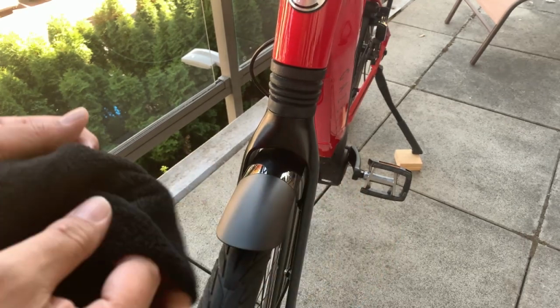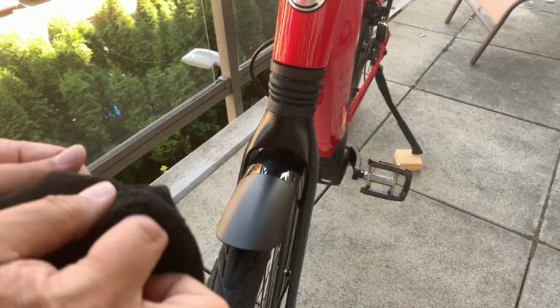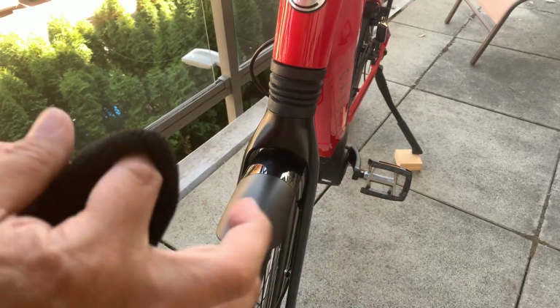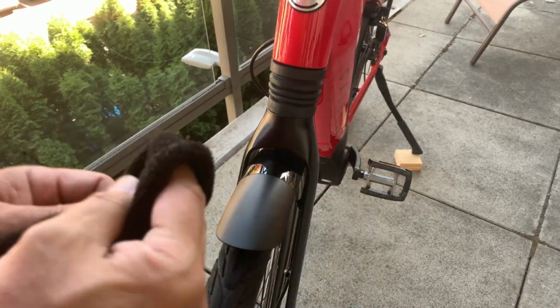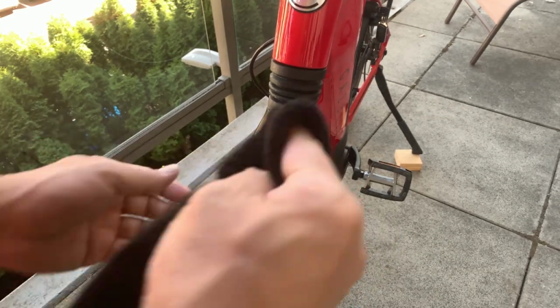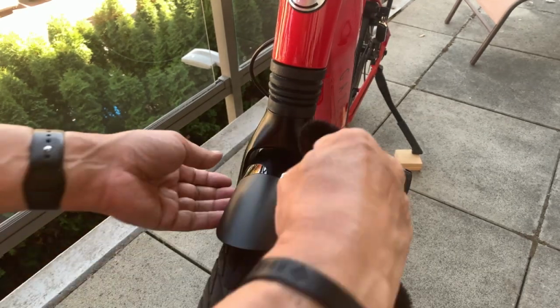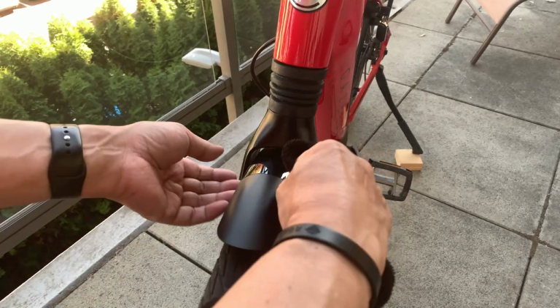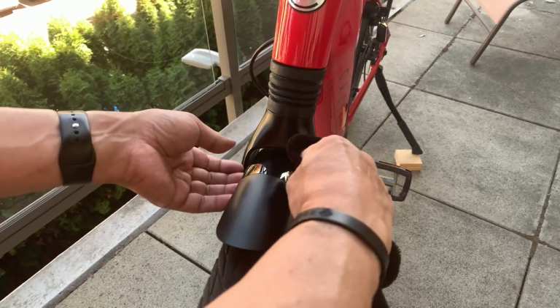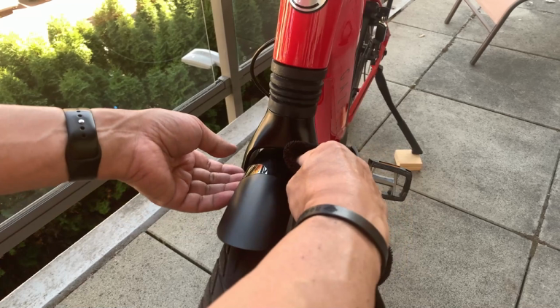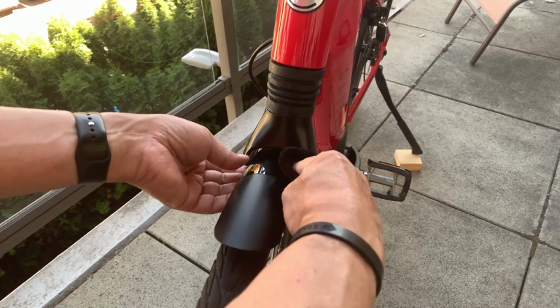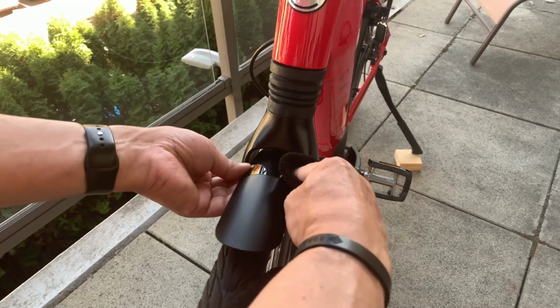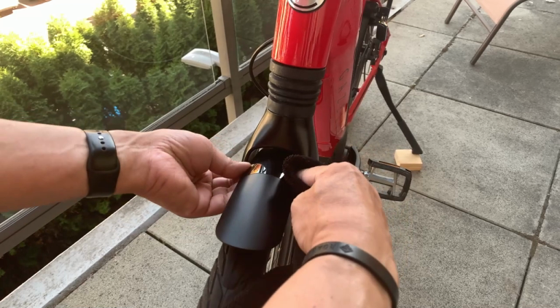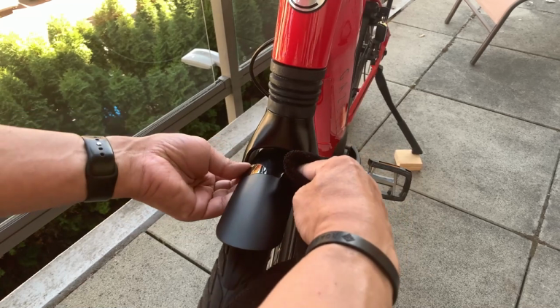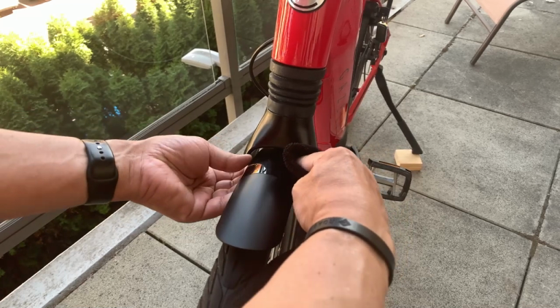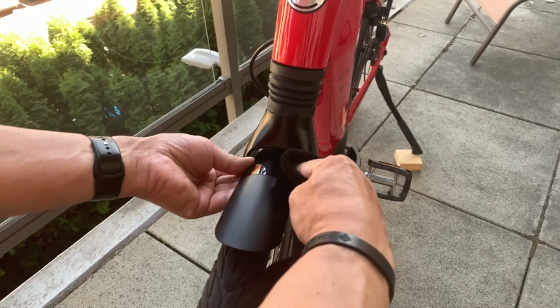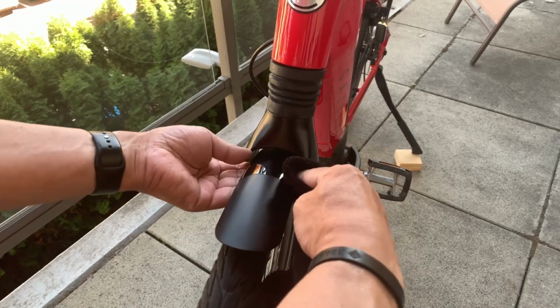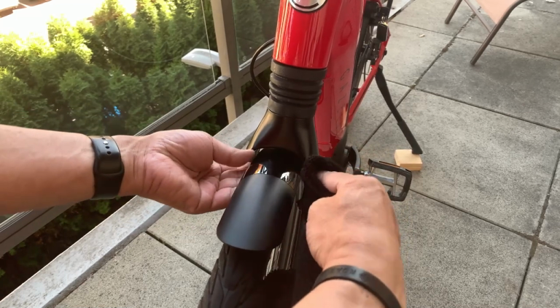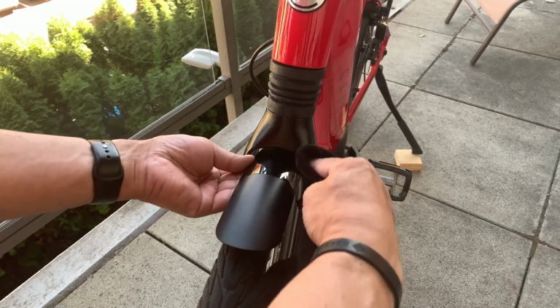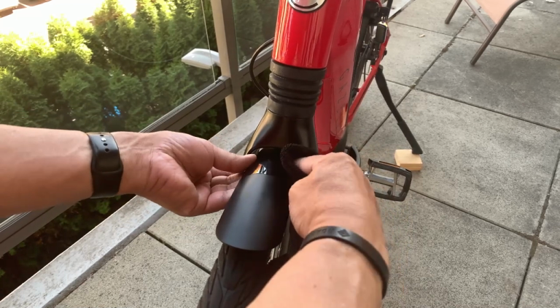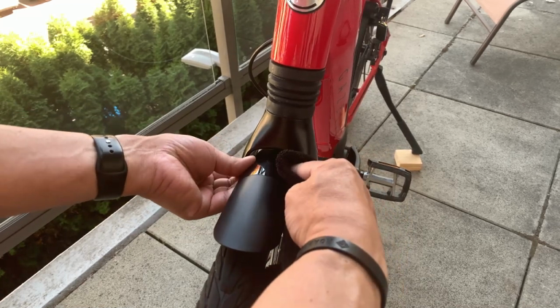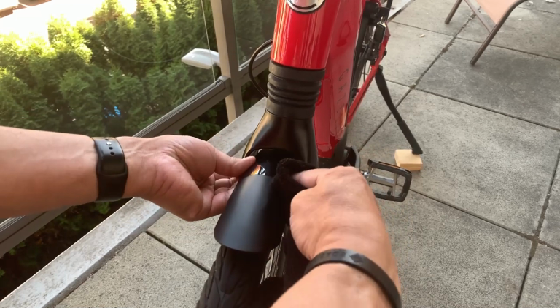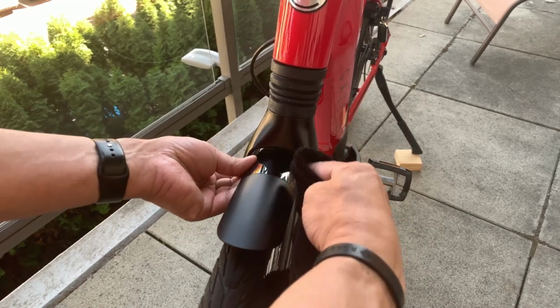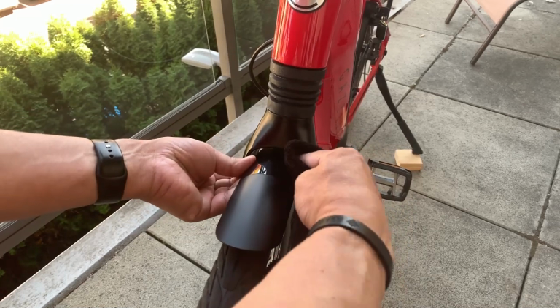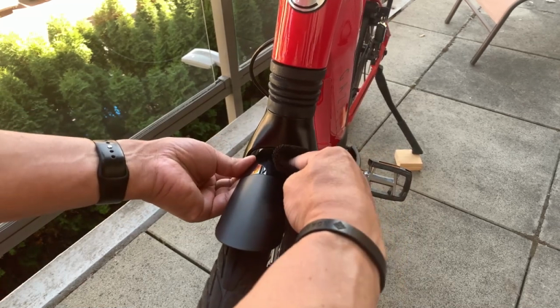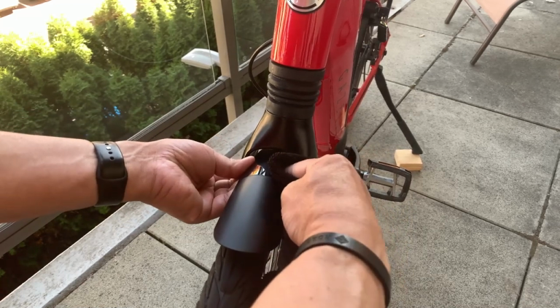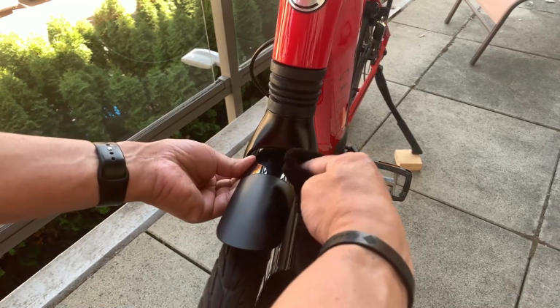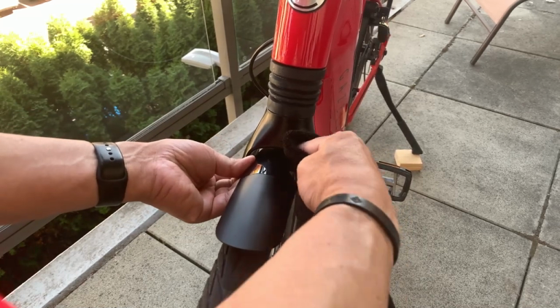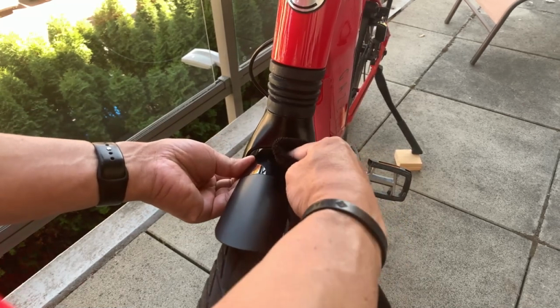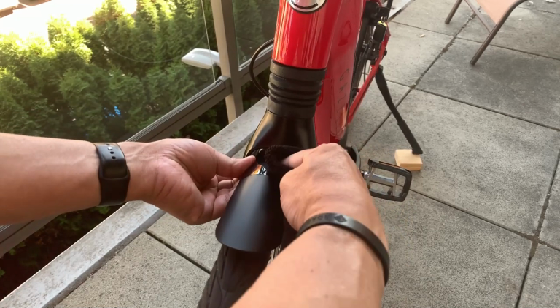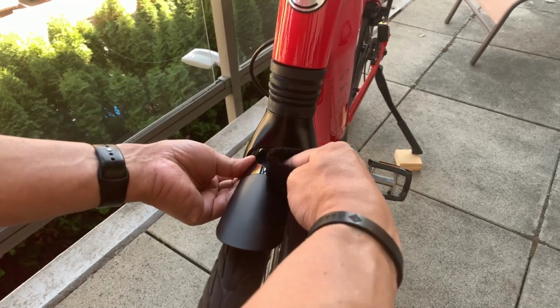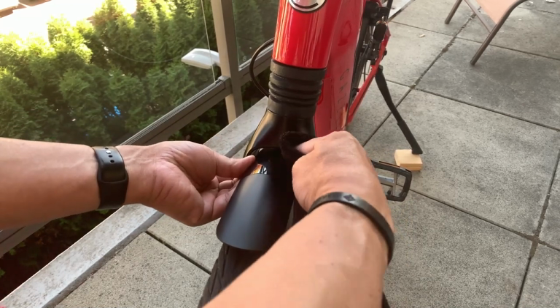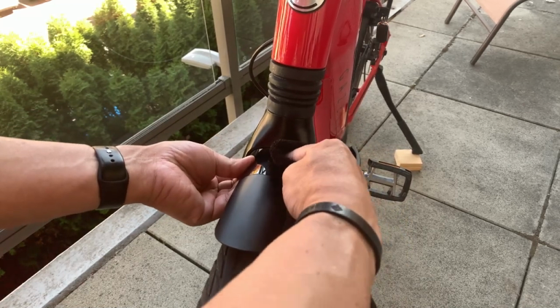Gary also put the protective film on the seat stays so his panniers won't damage the finish there.